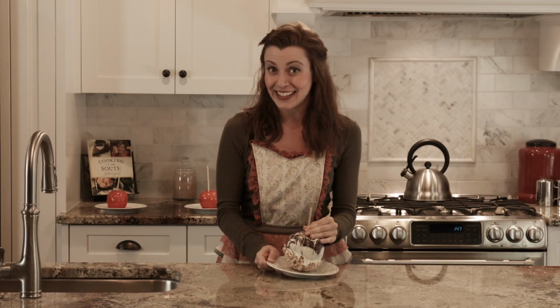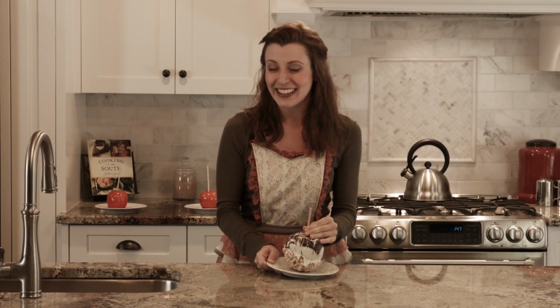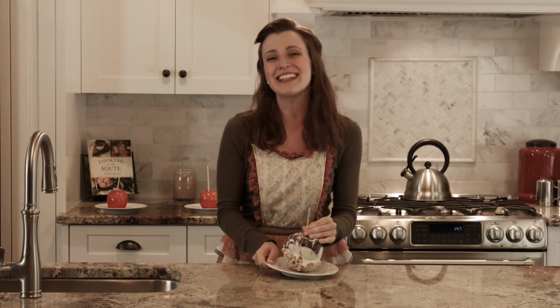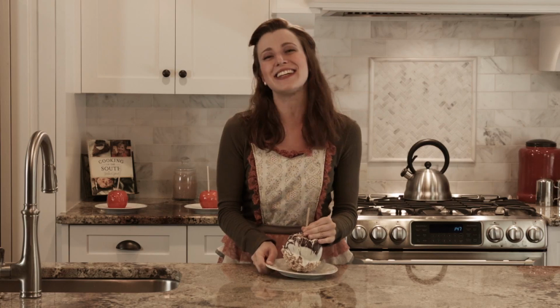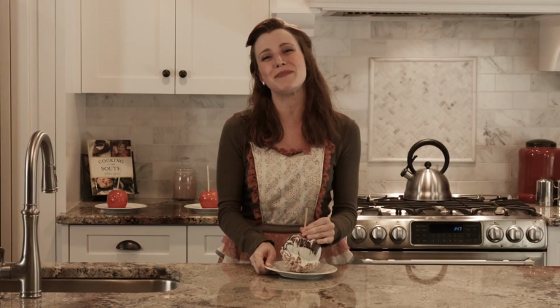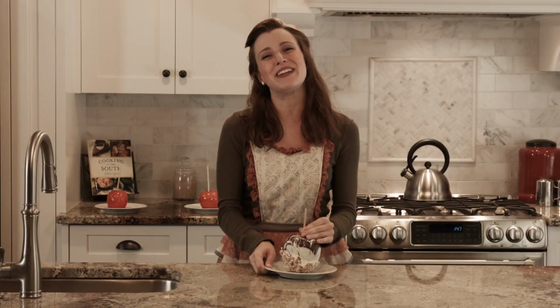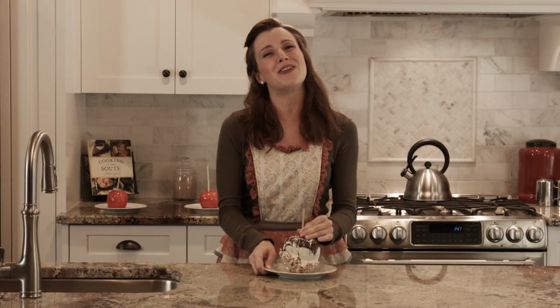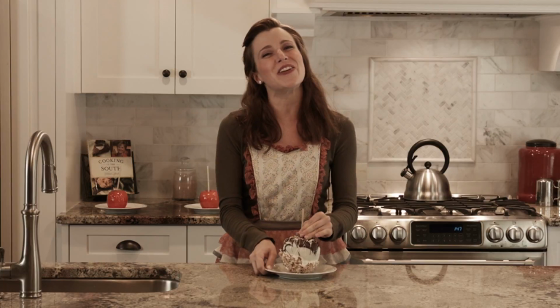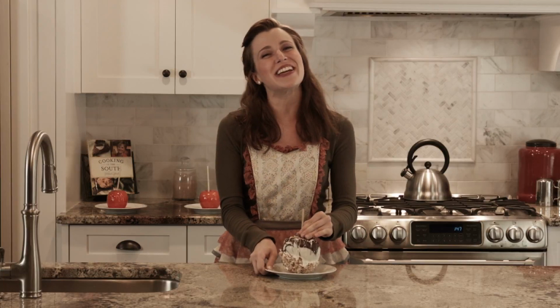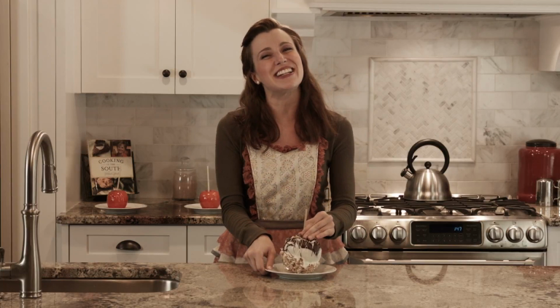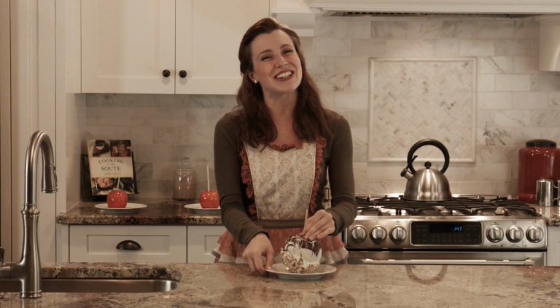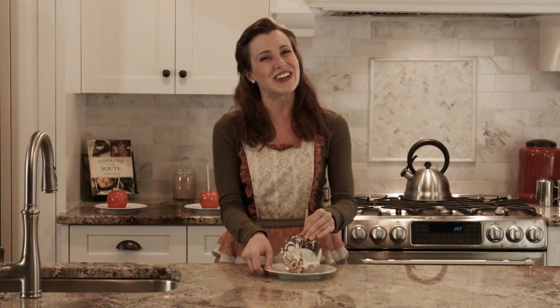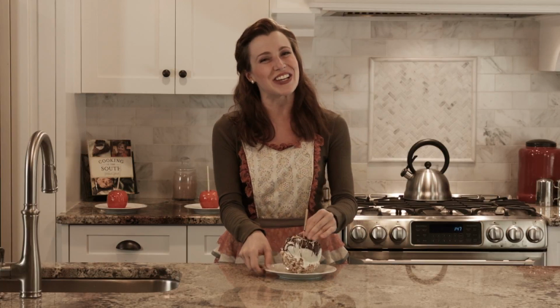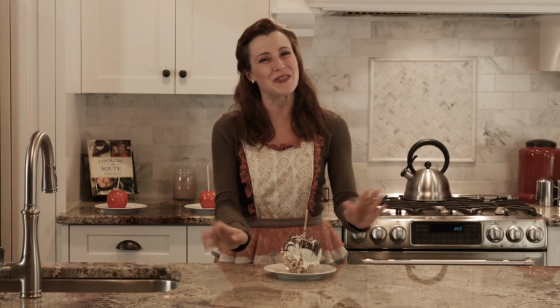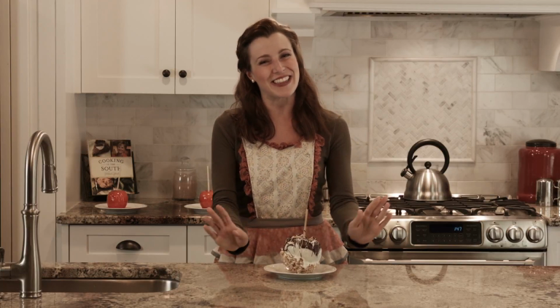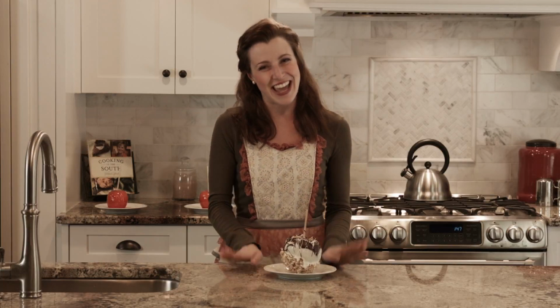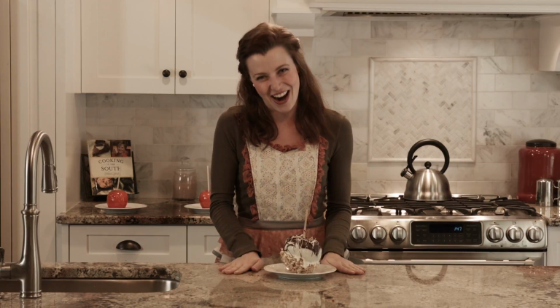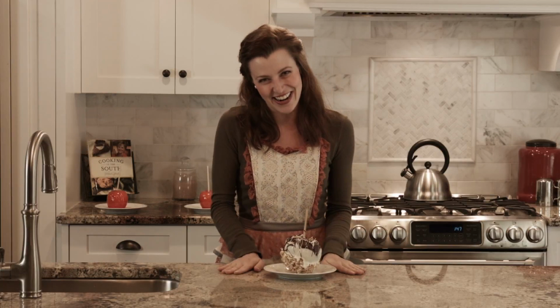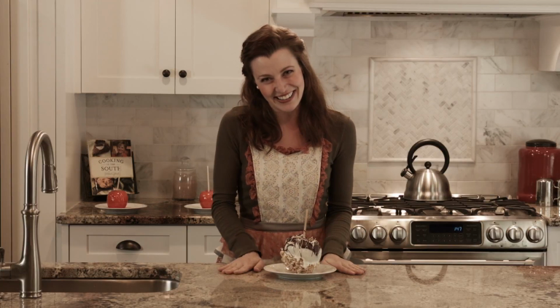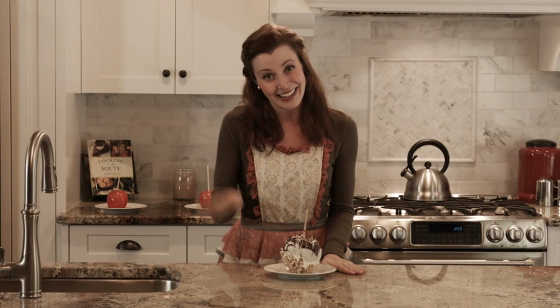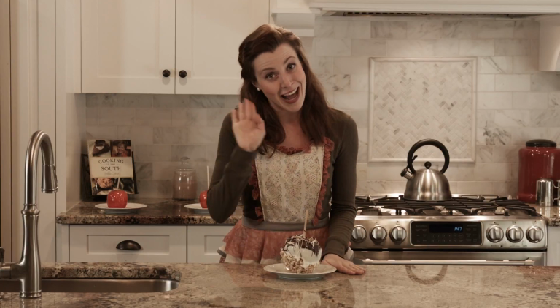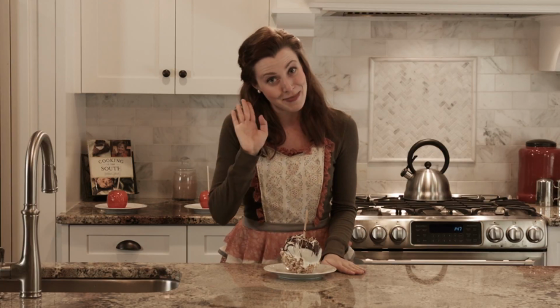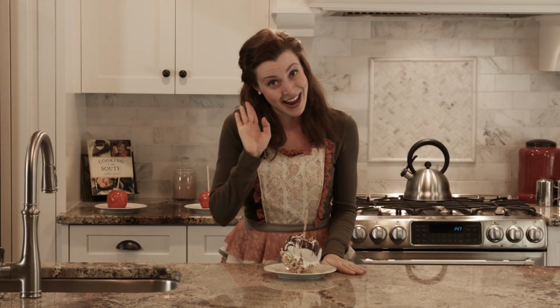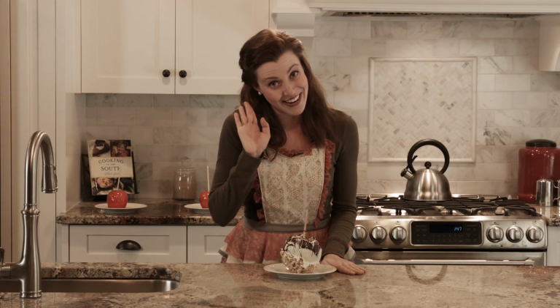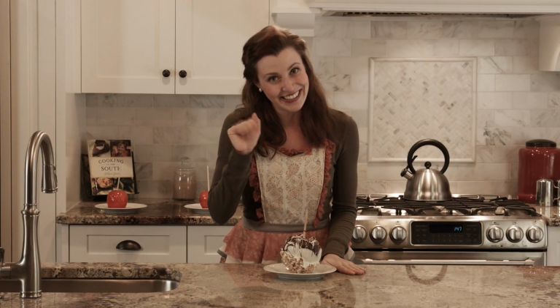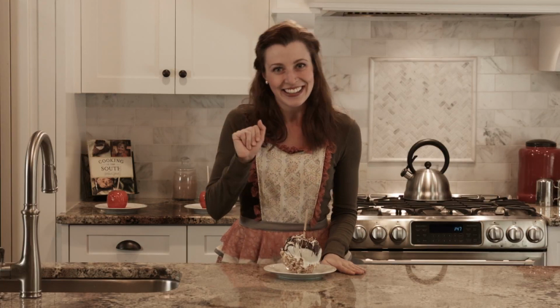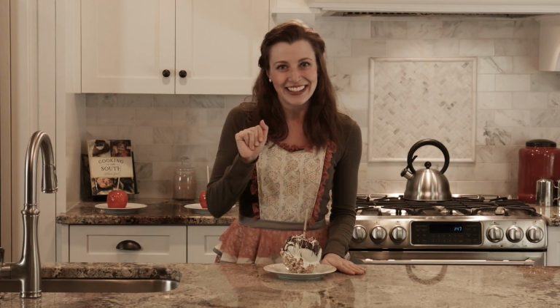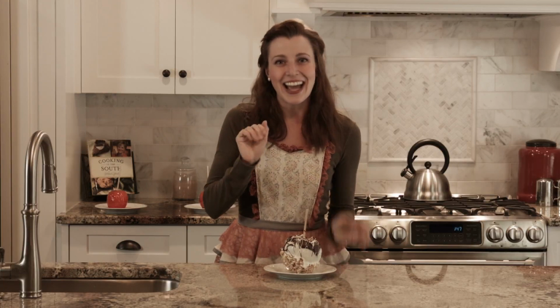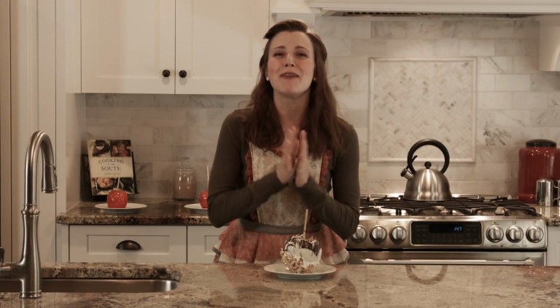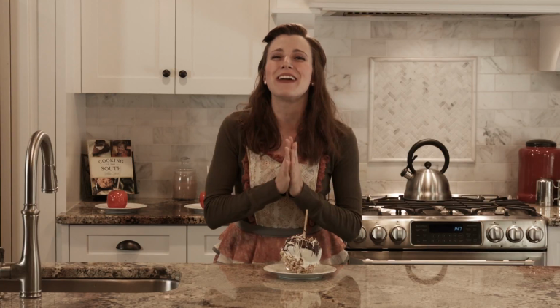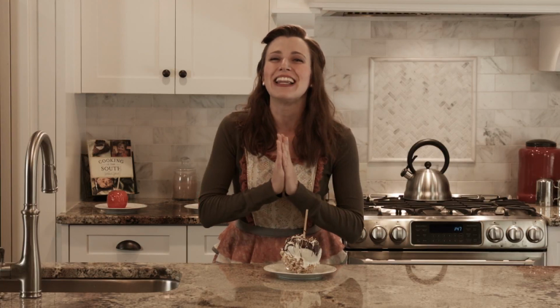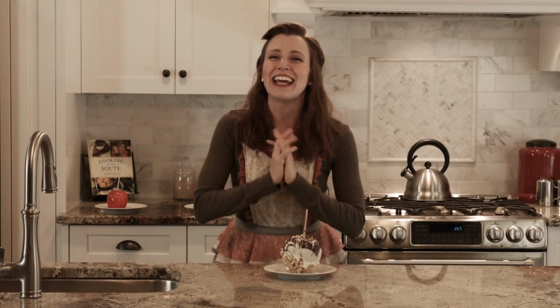This has been Corner Kitchen Cooking with Karen. I'm Karen. Happy holidays.